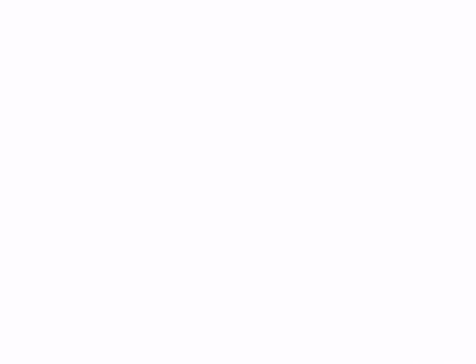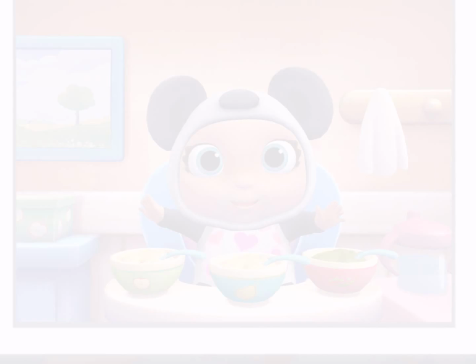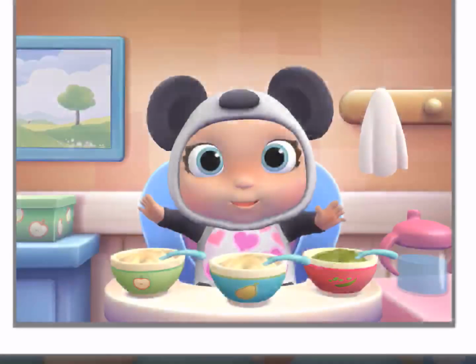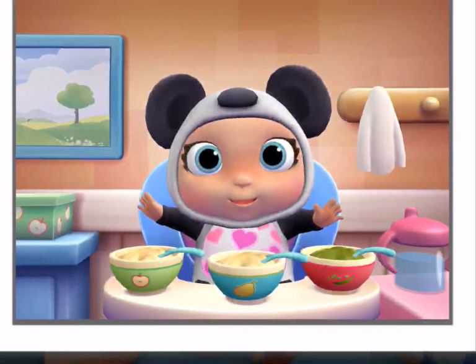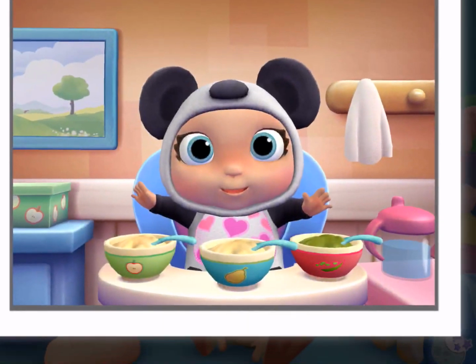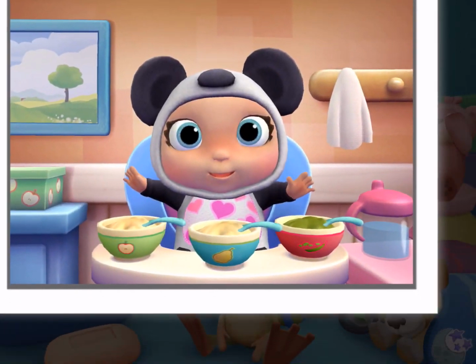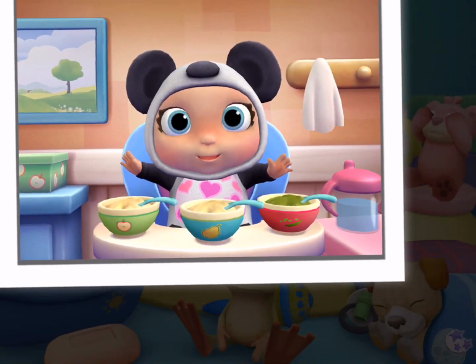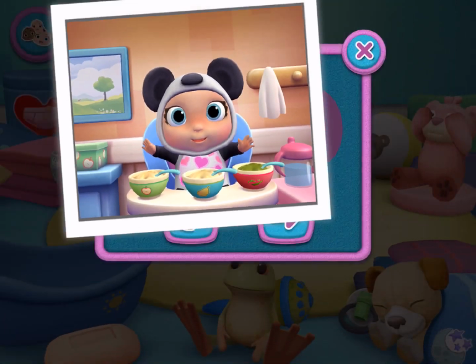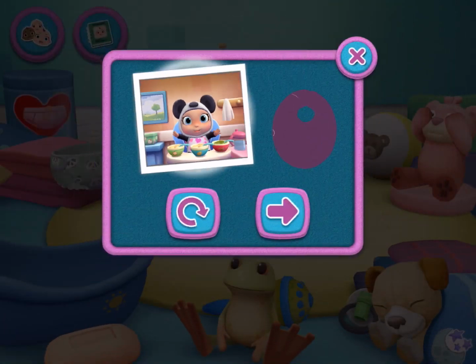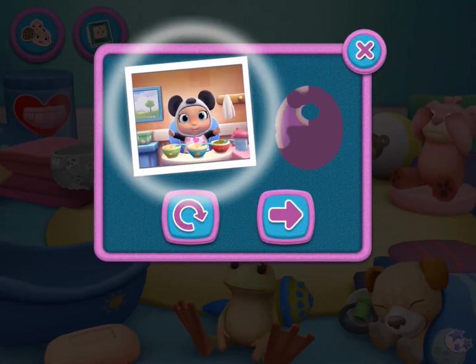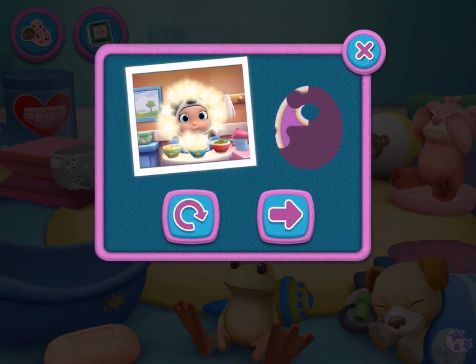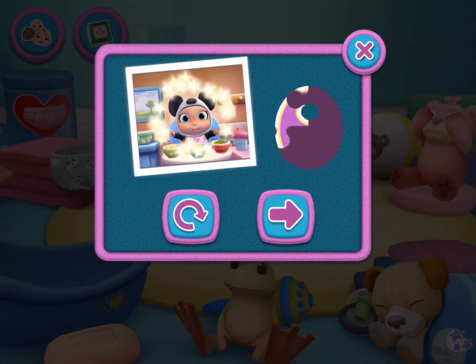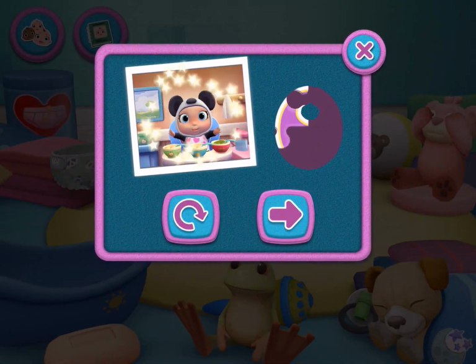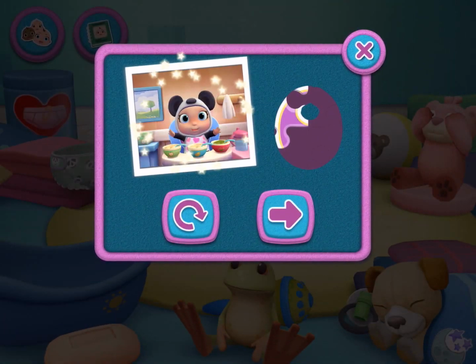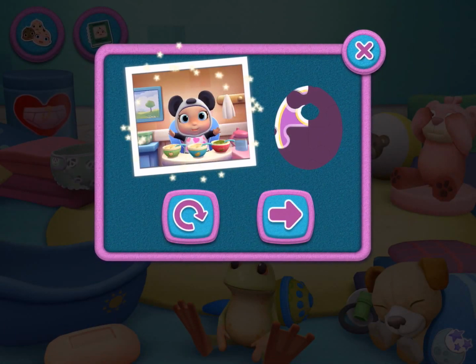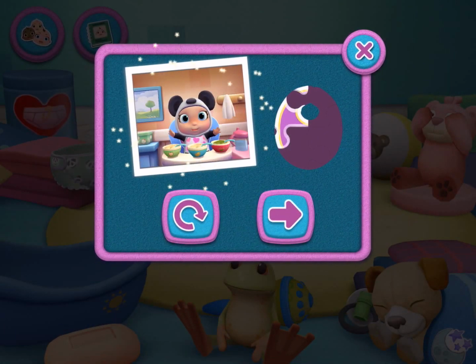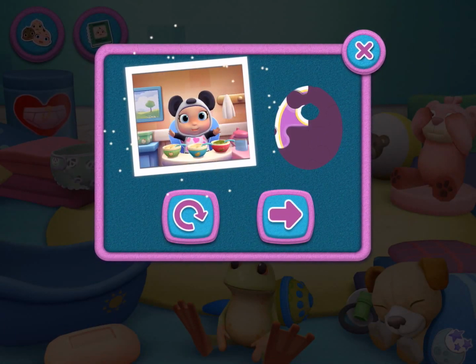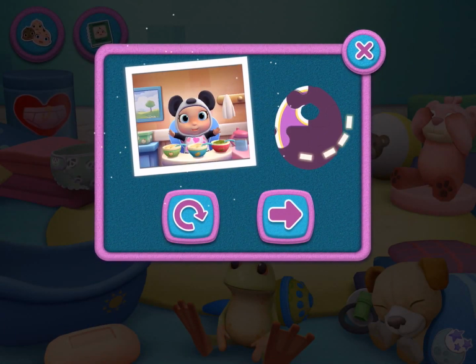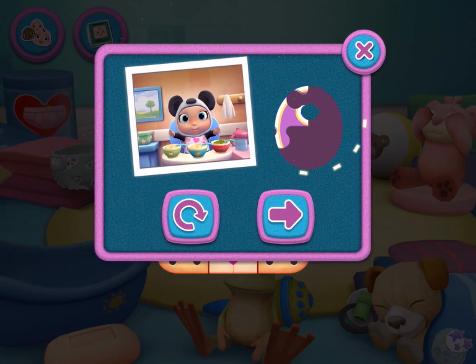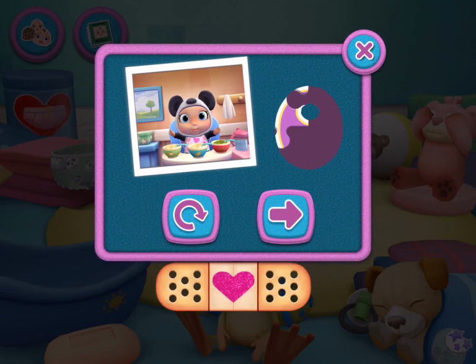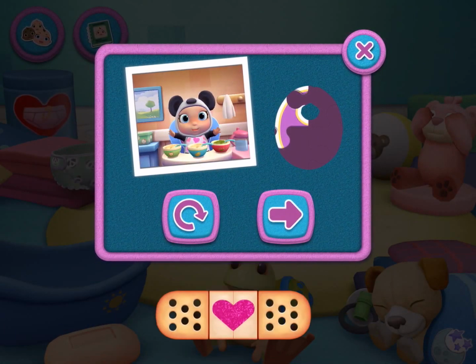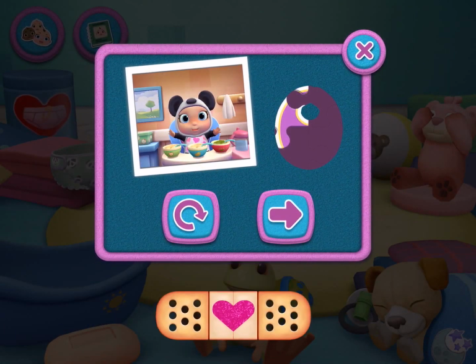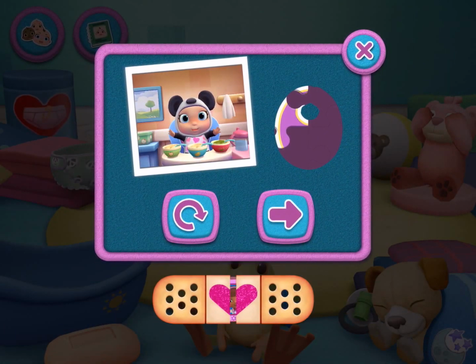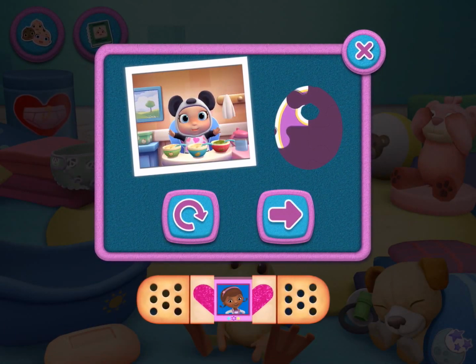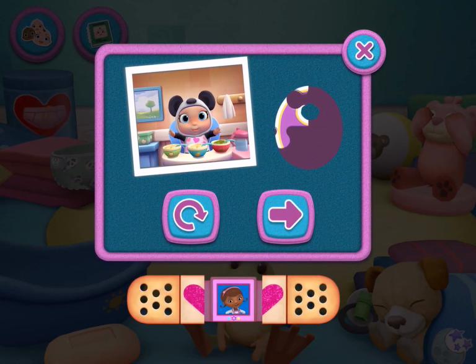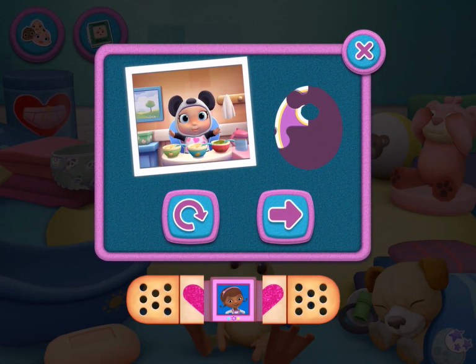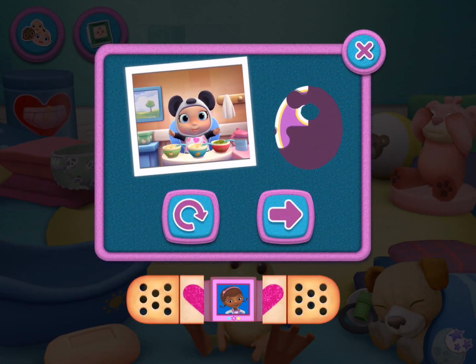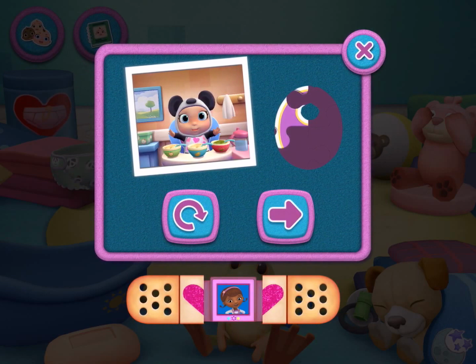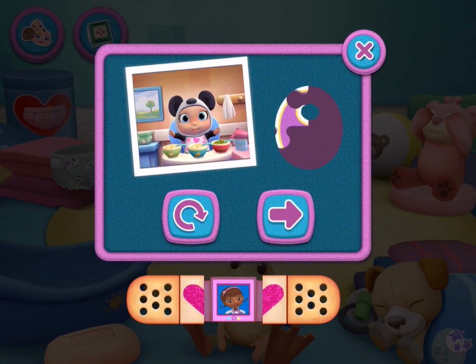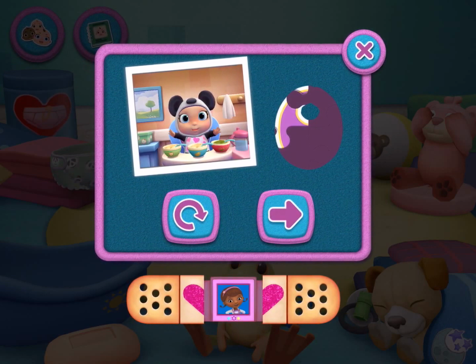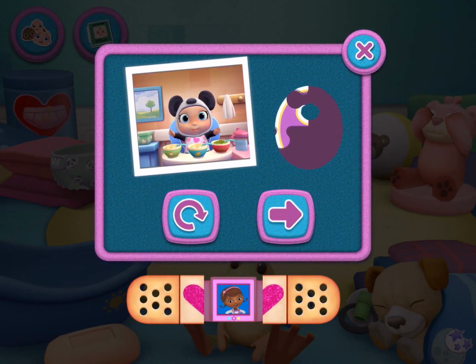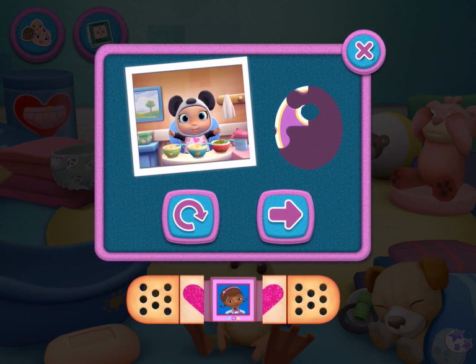That new sticker is almost yours! You are amazing!